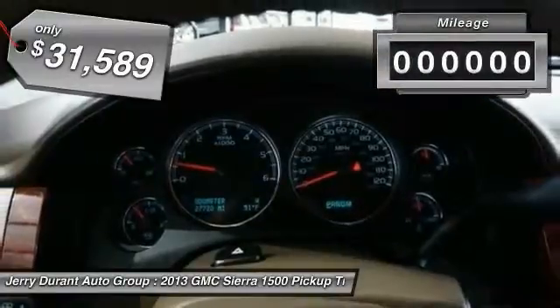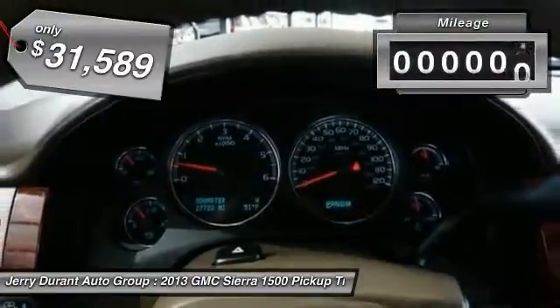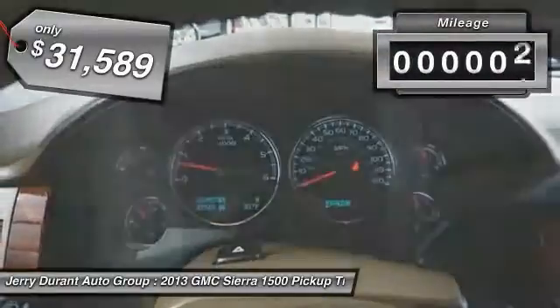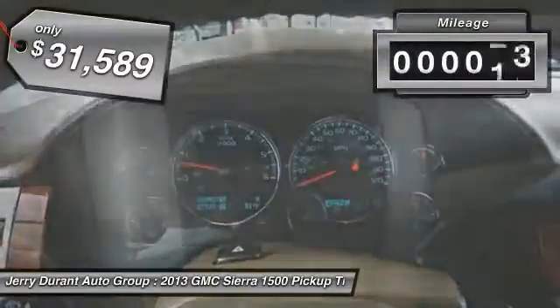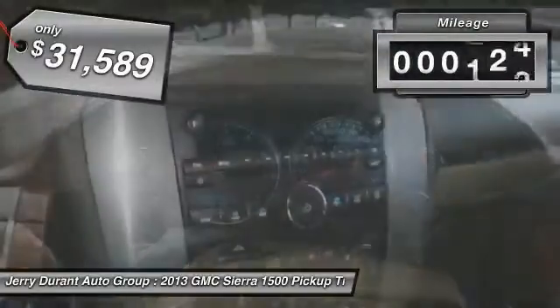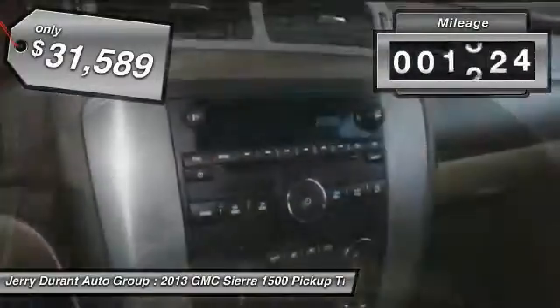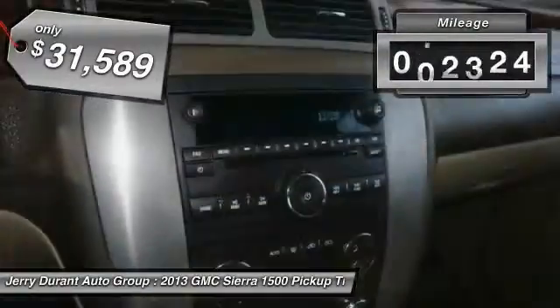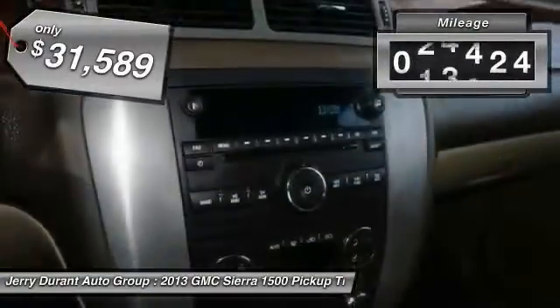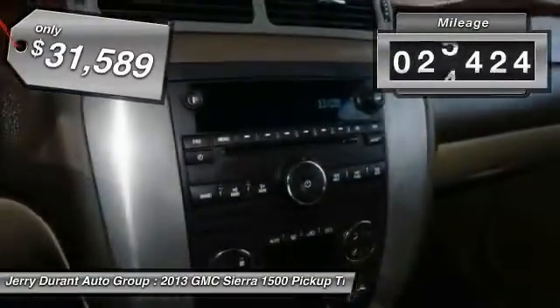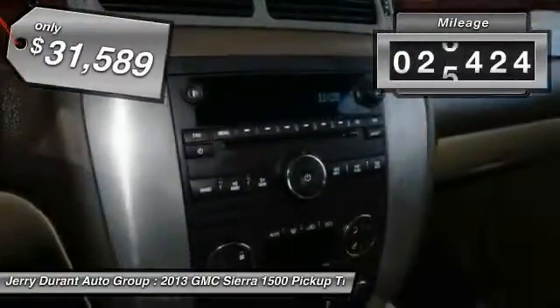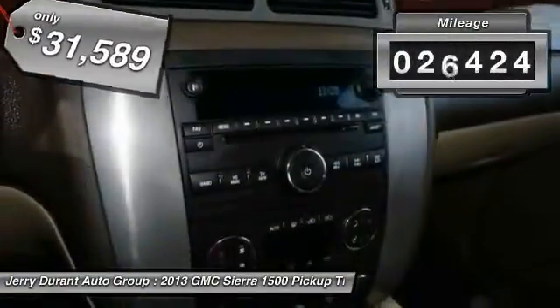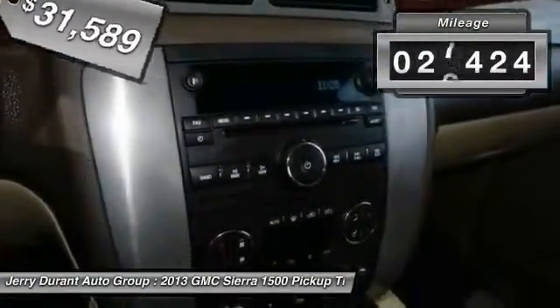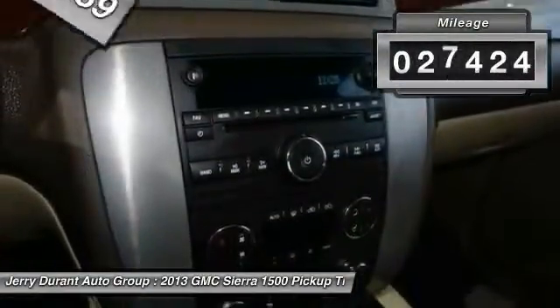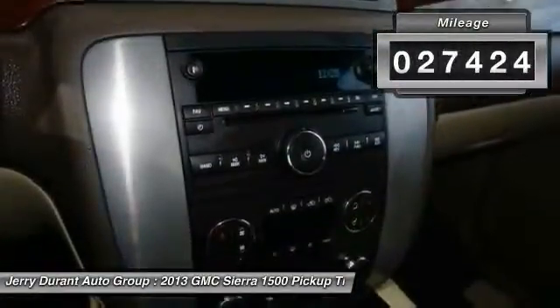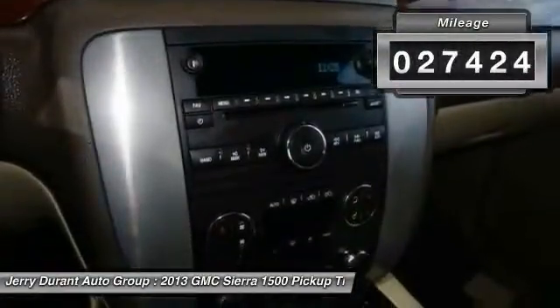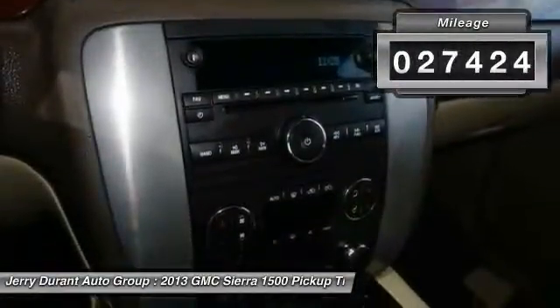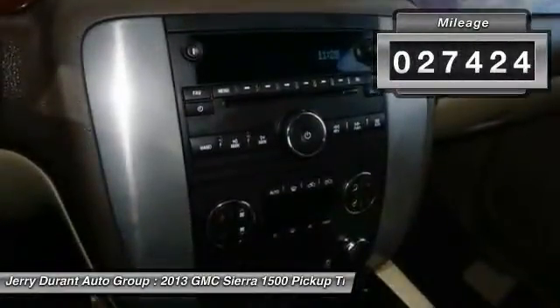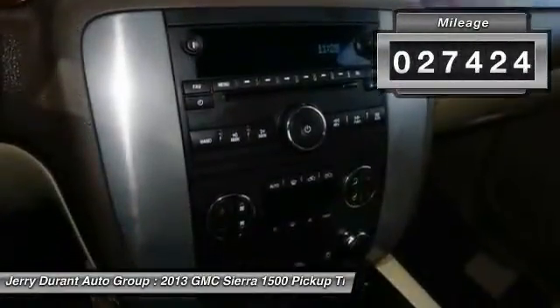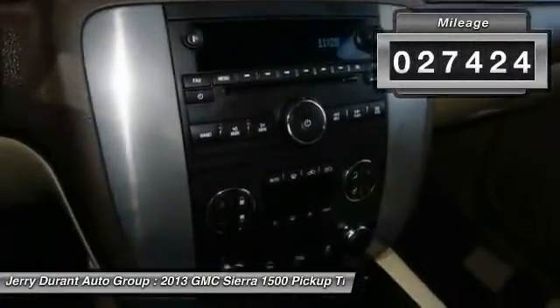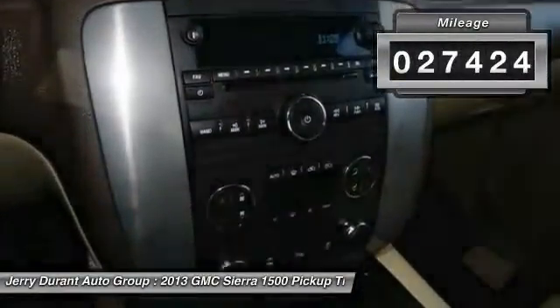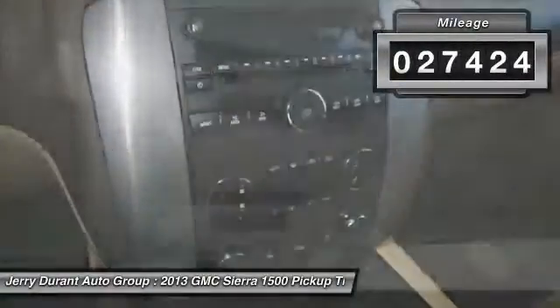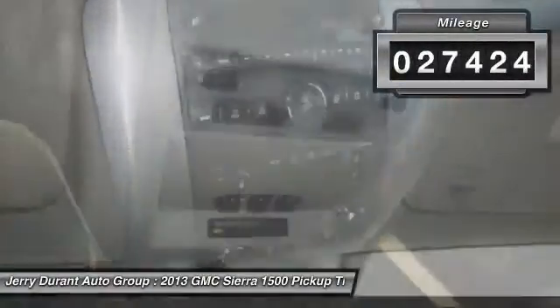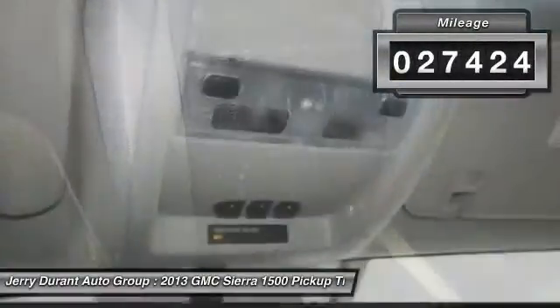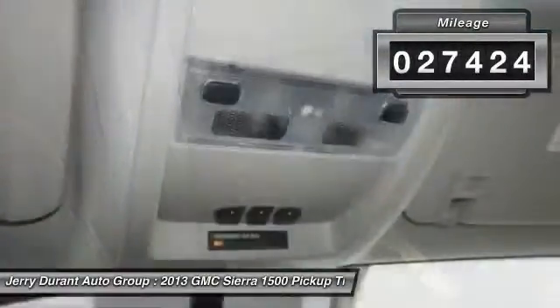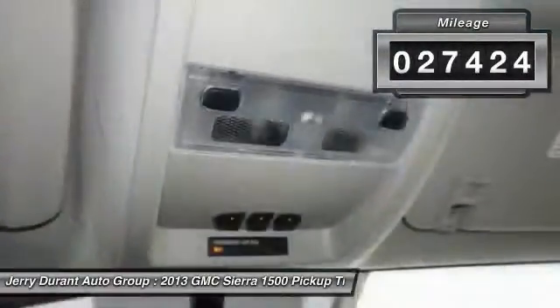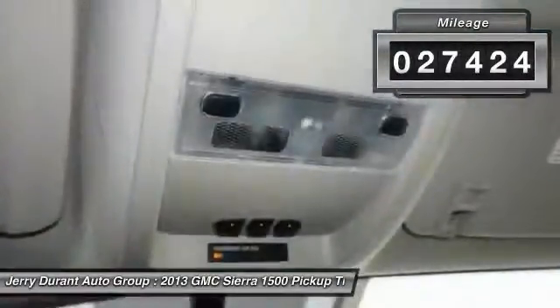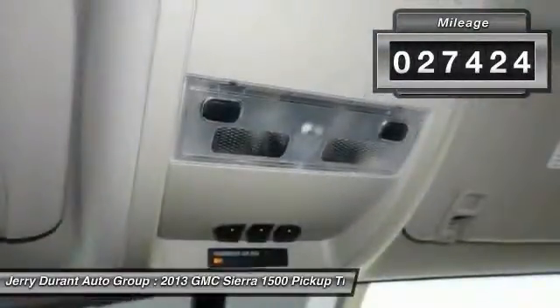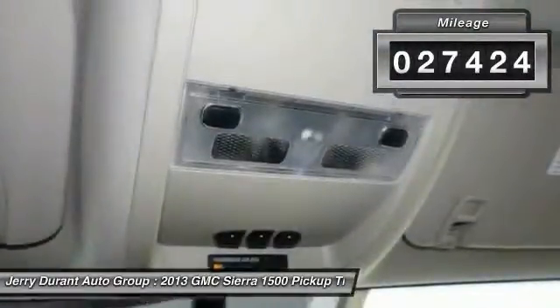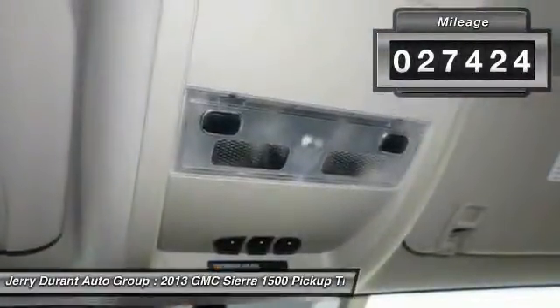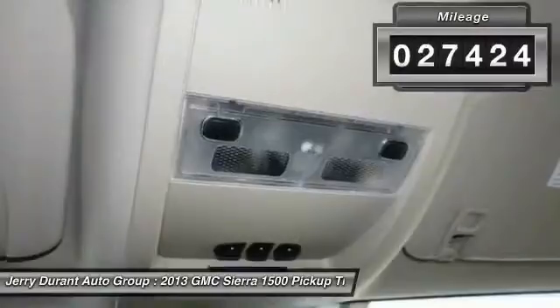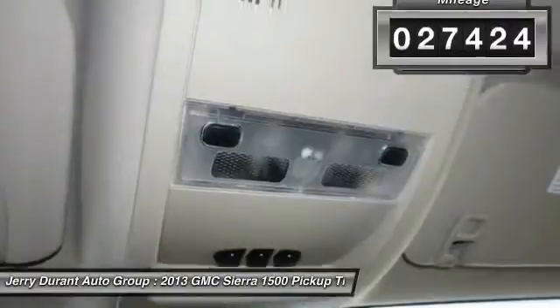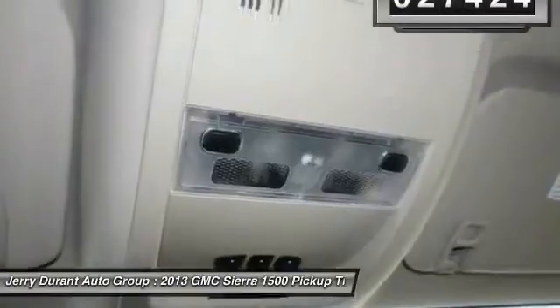This vehicle has less than 30,000 miles. Come take a test drive today.